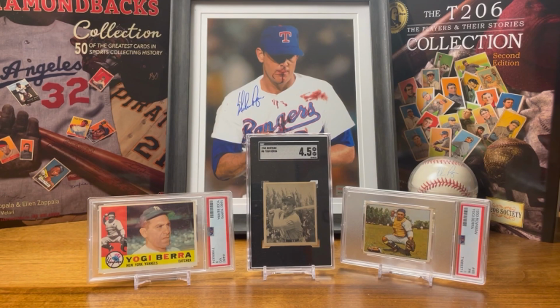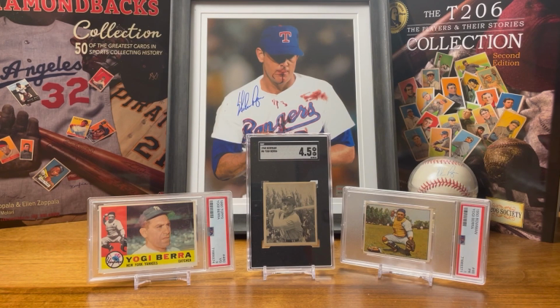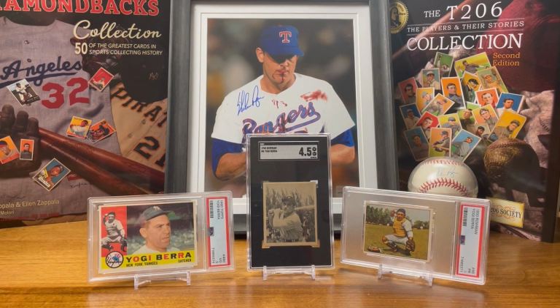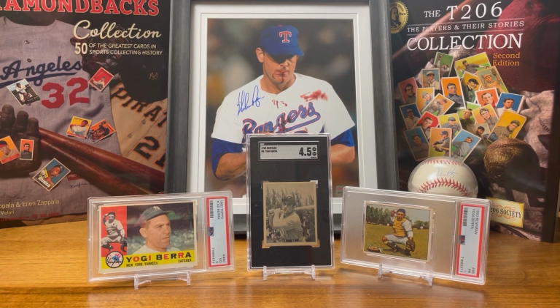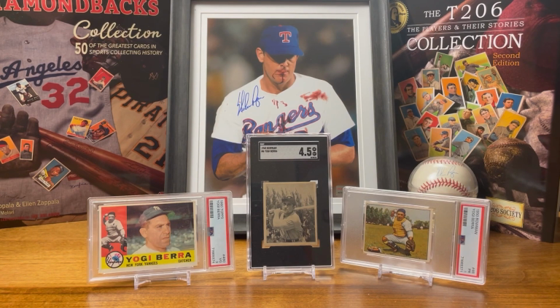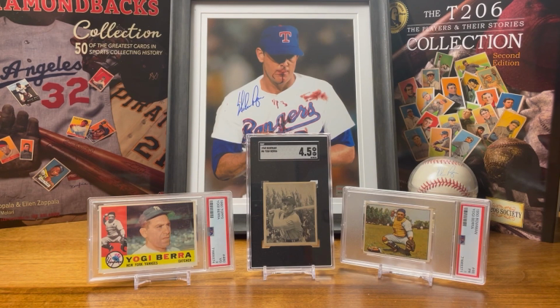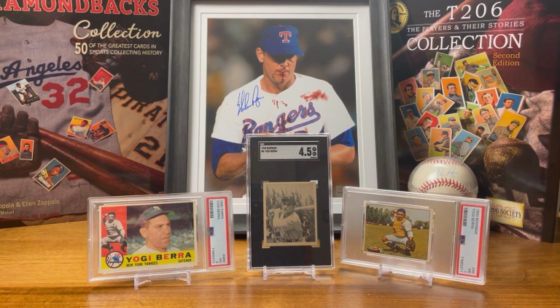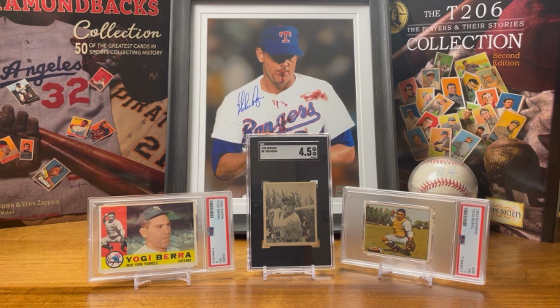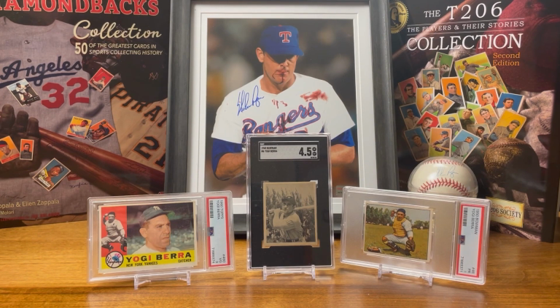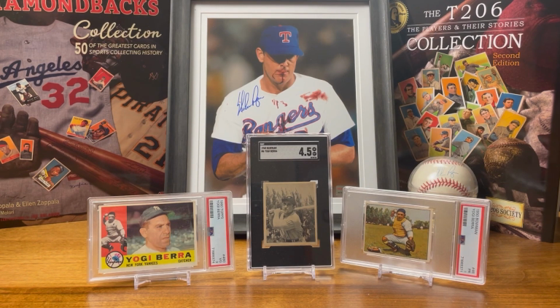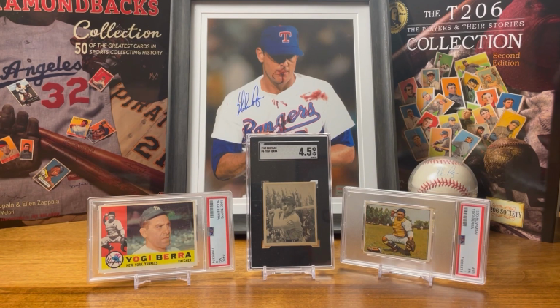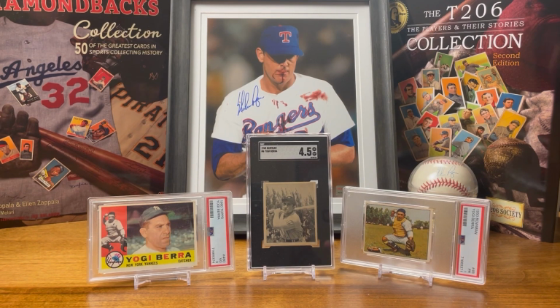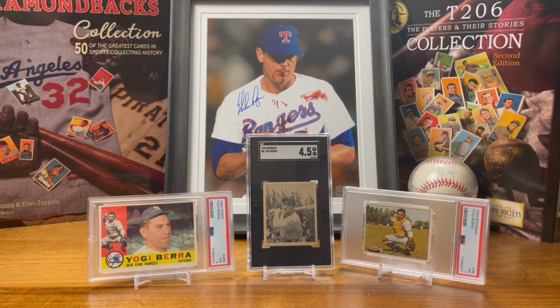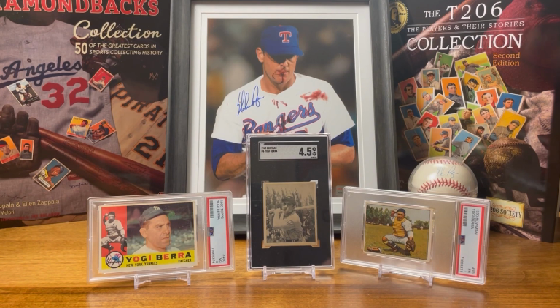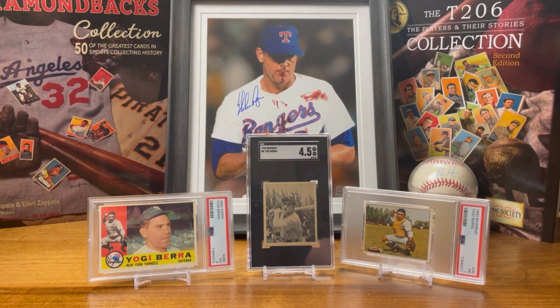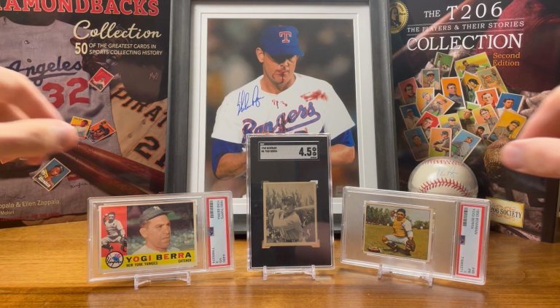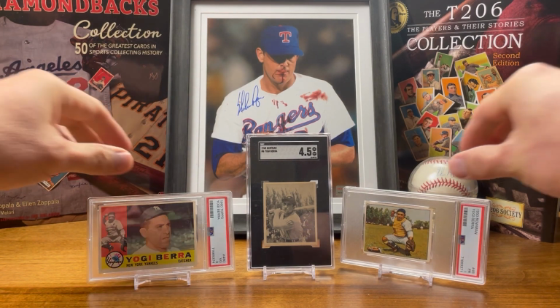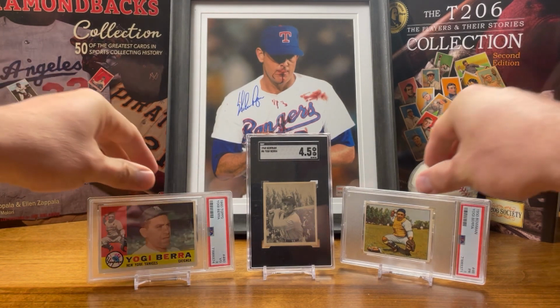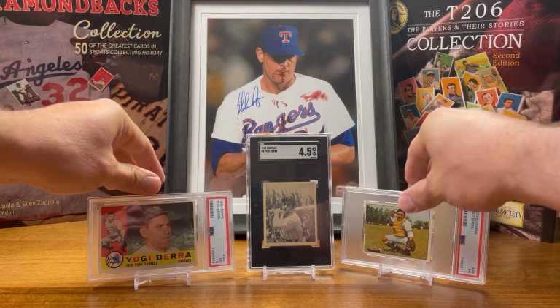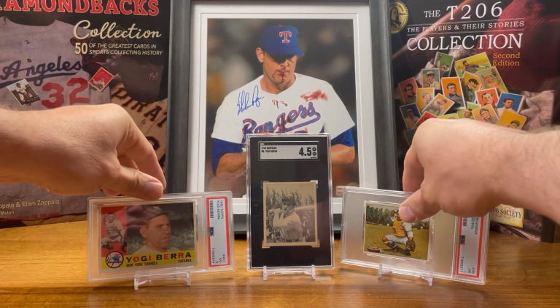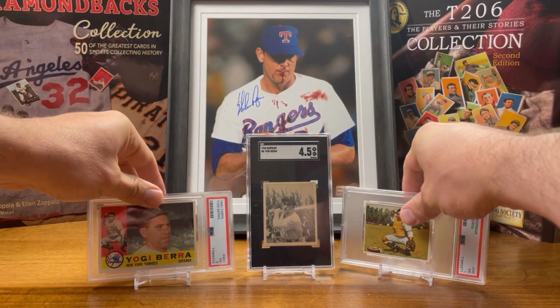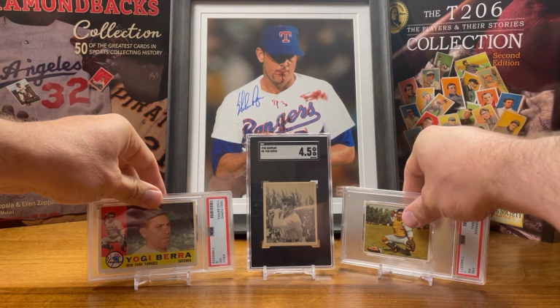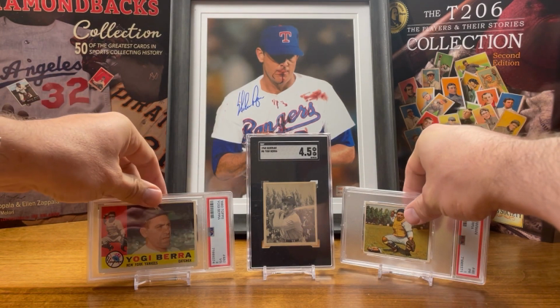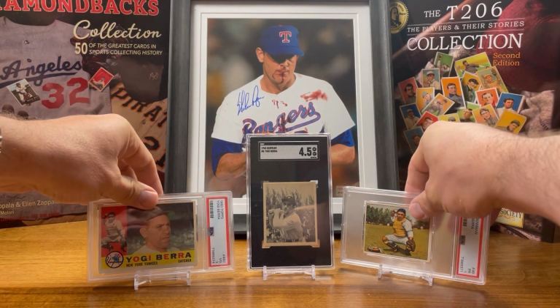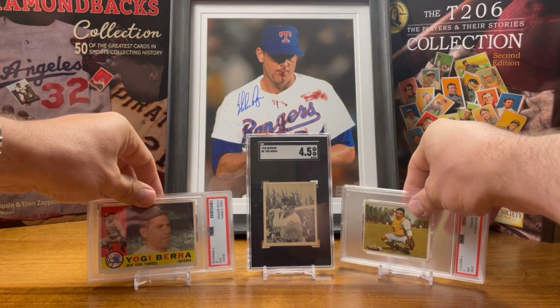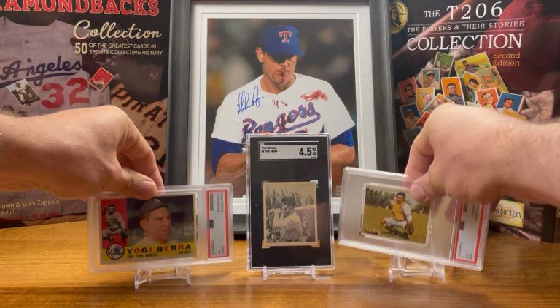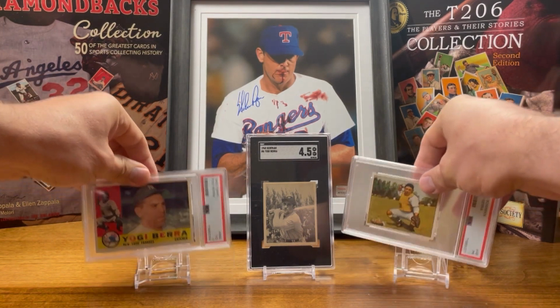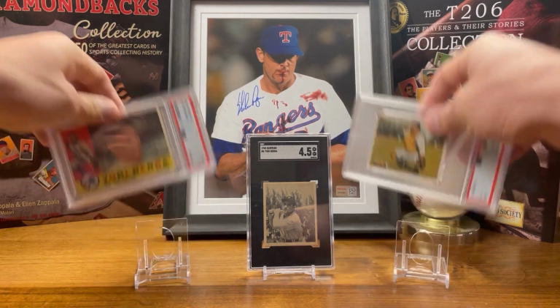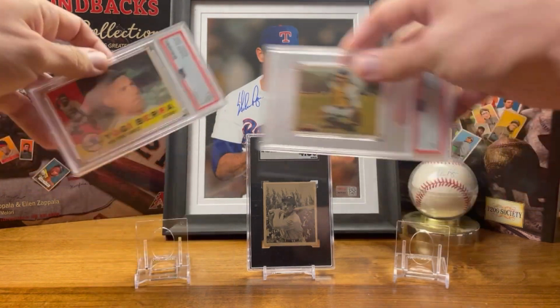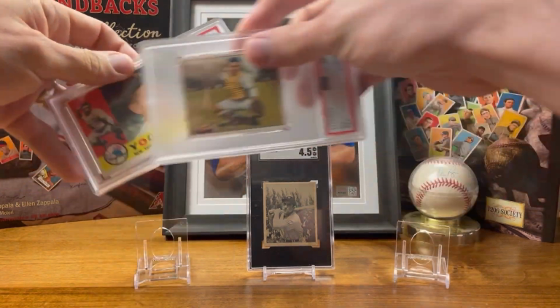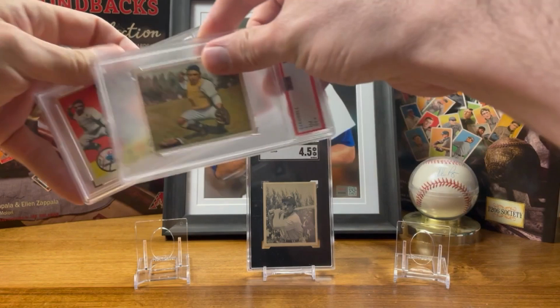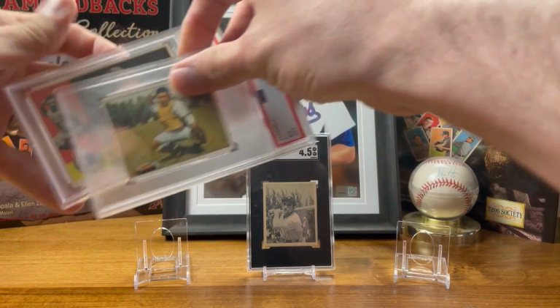So there you have it — those are the newest pickups for her Yogi Berra collection. Now we'll move on to some other new pickups that she got.